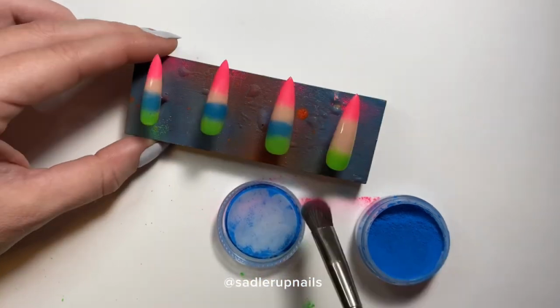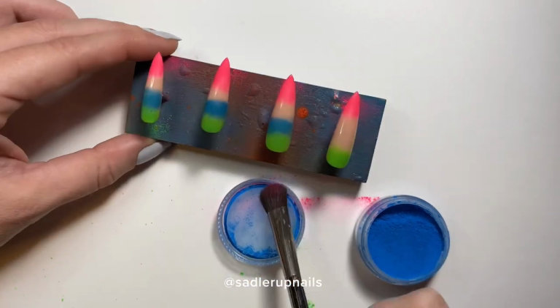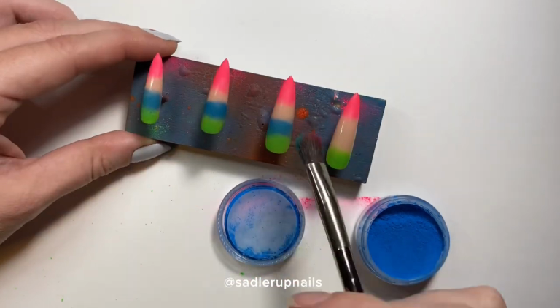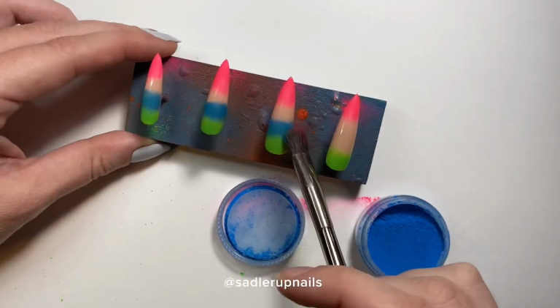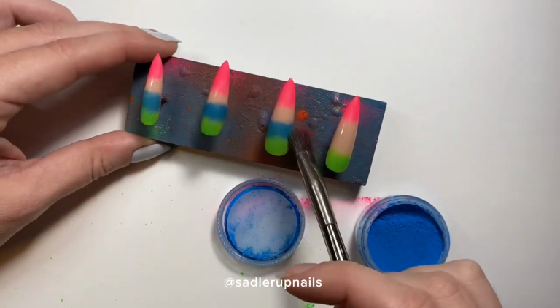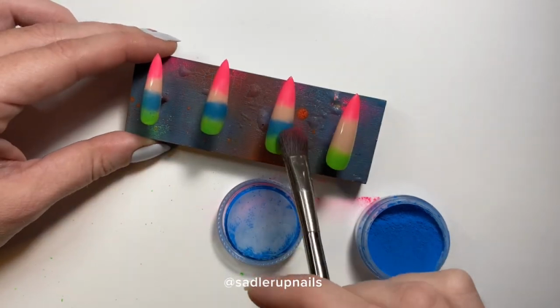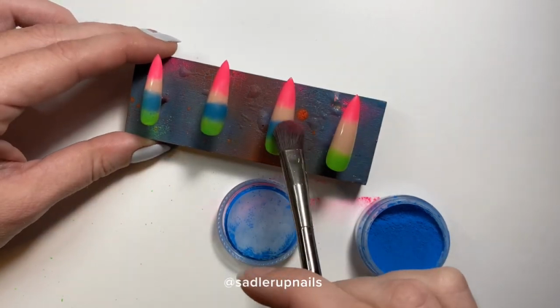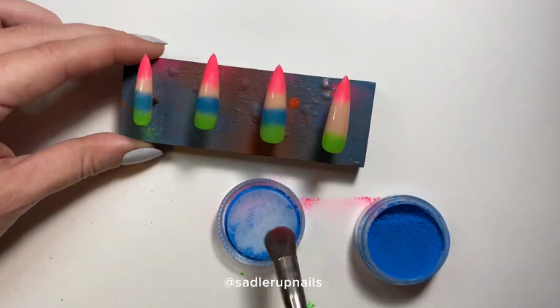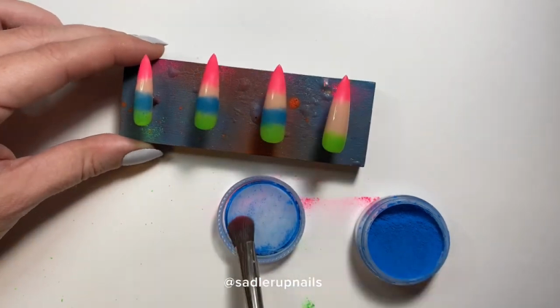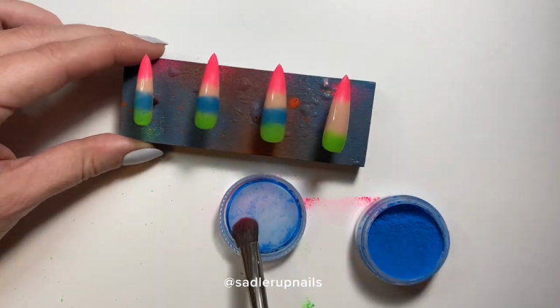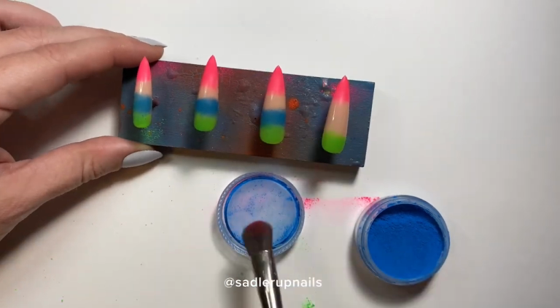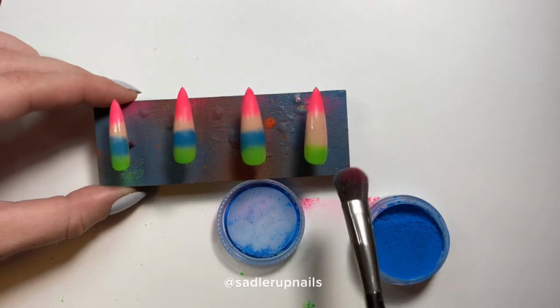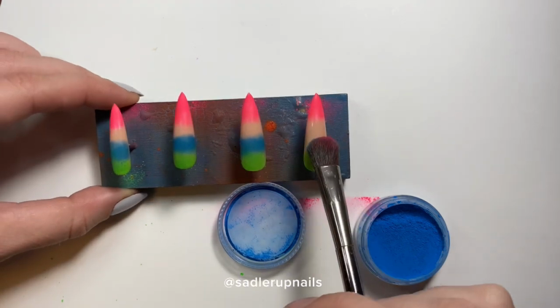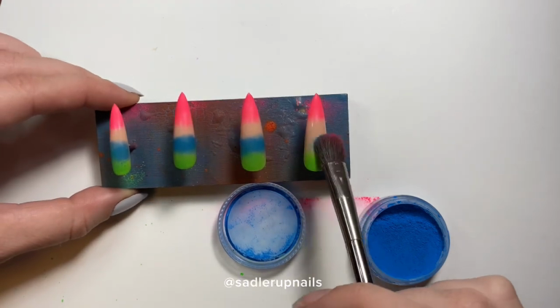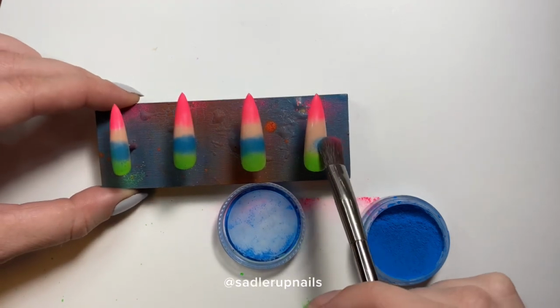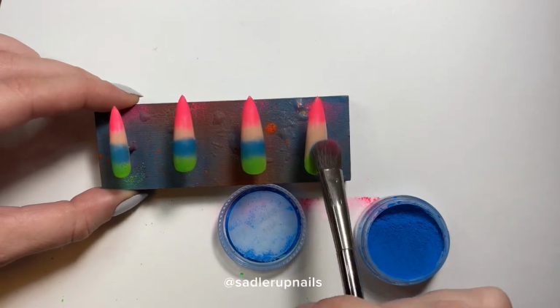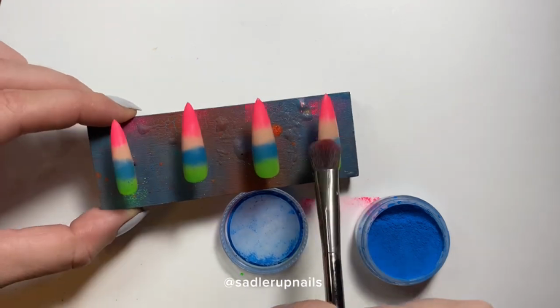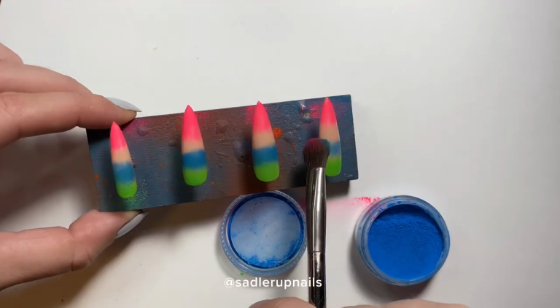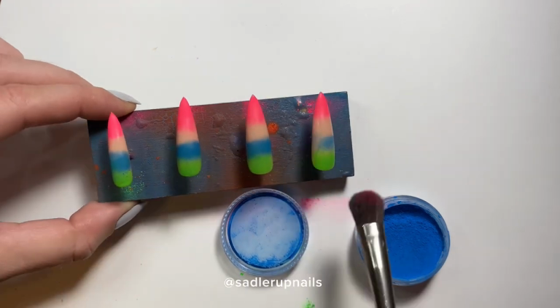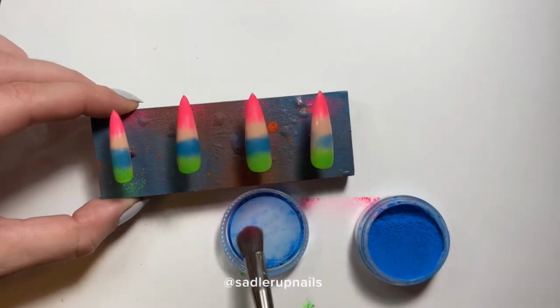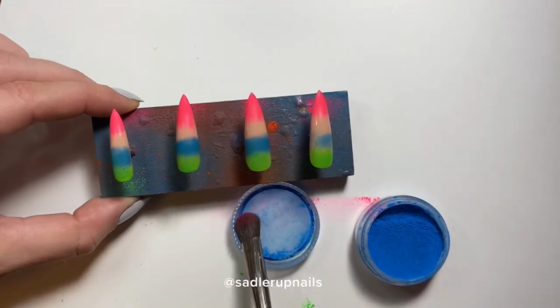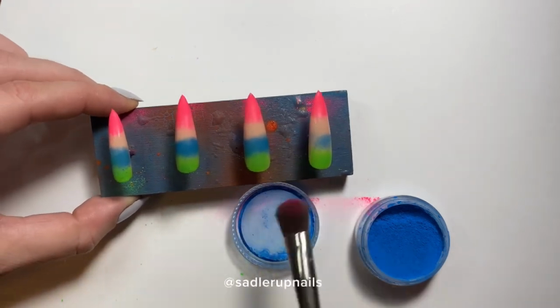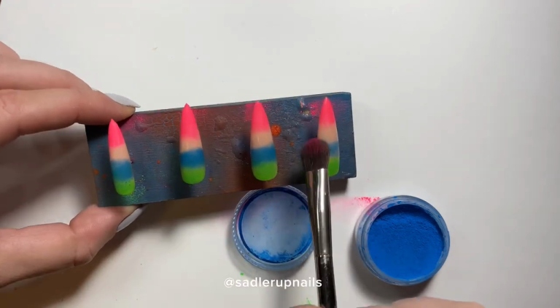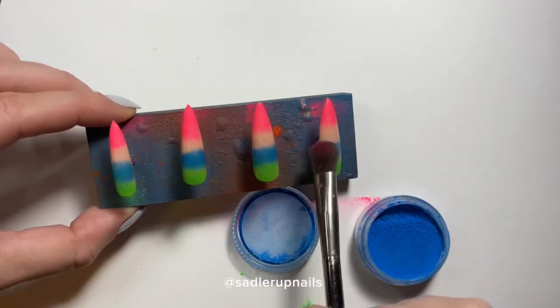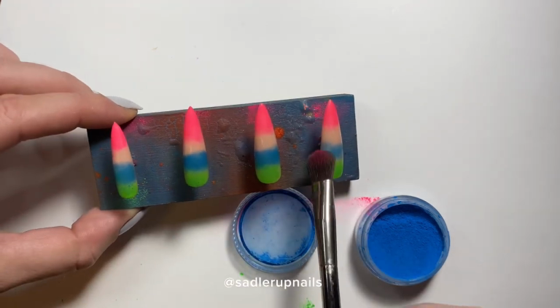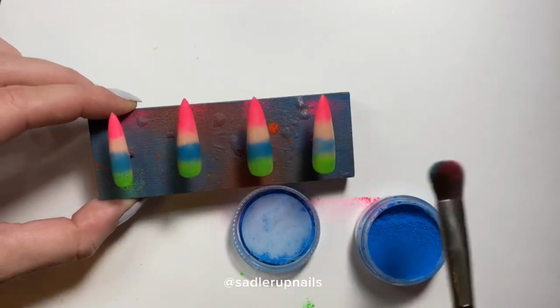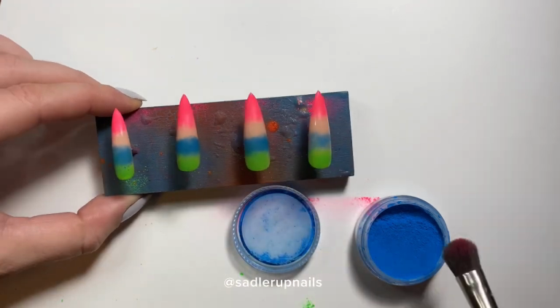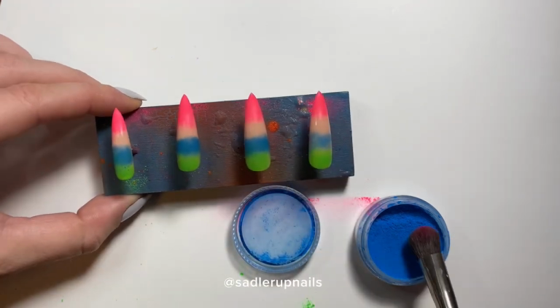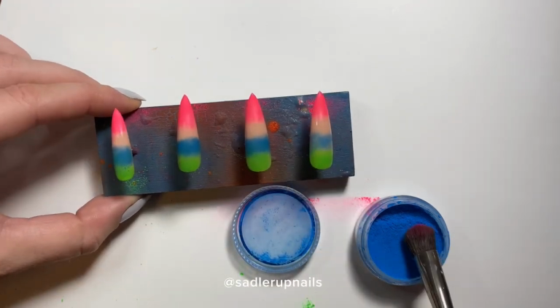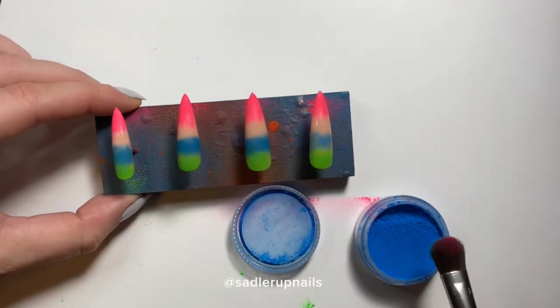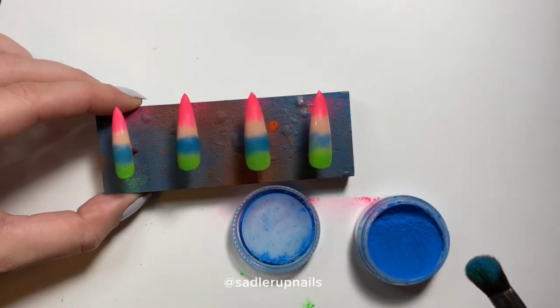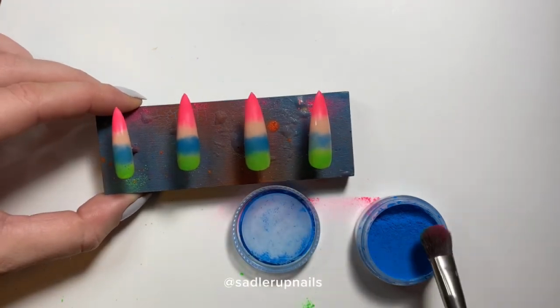One day I will probably invest in an airbrush, but for now this will do.